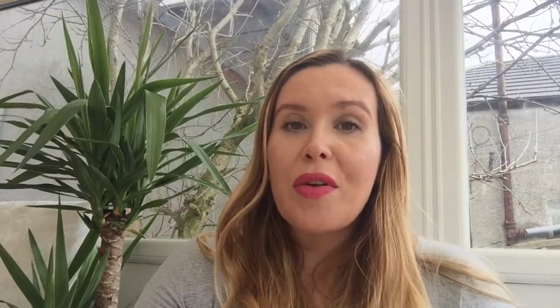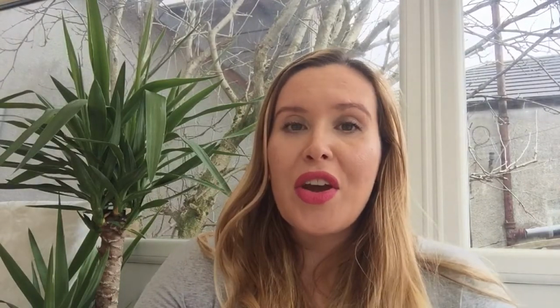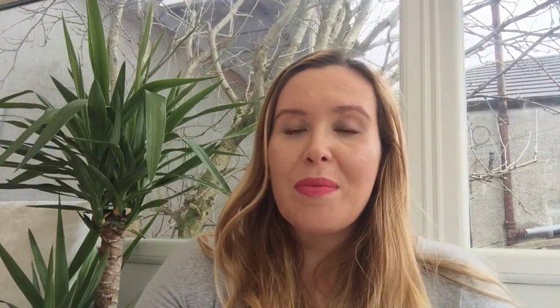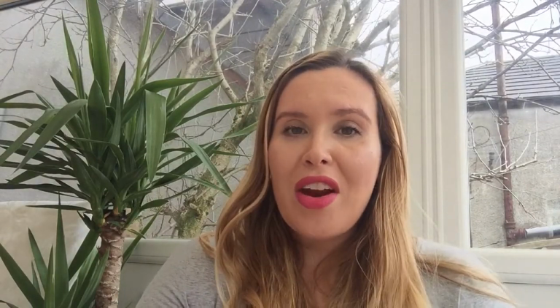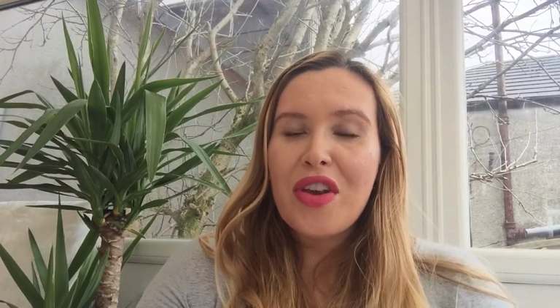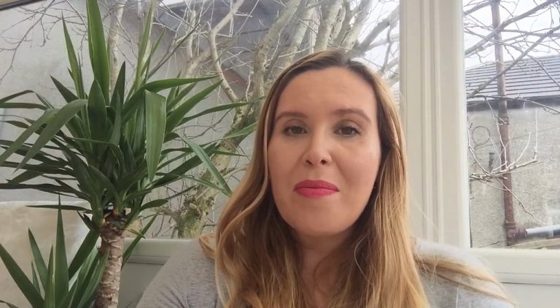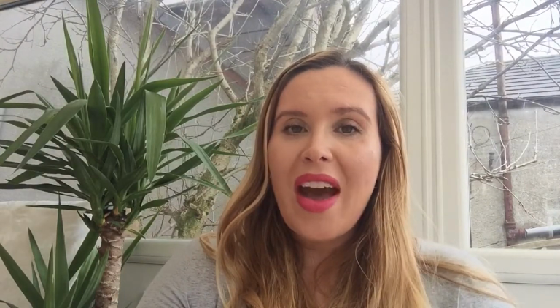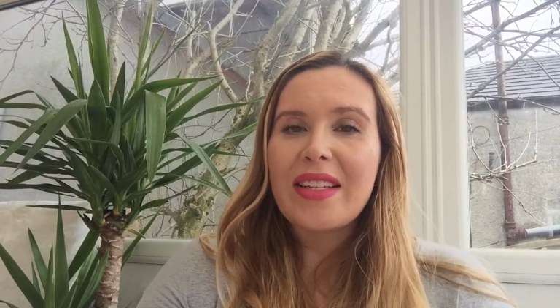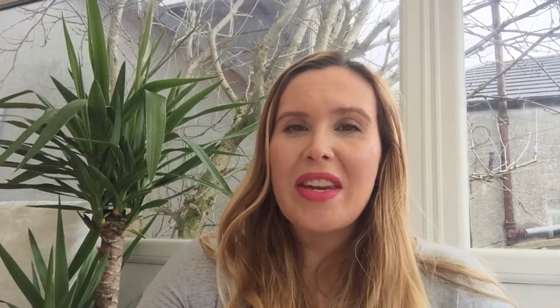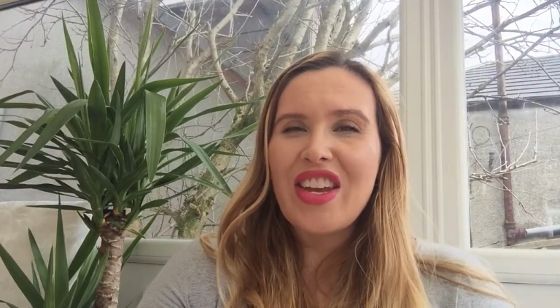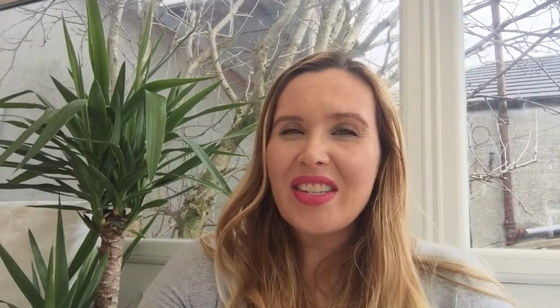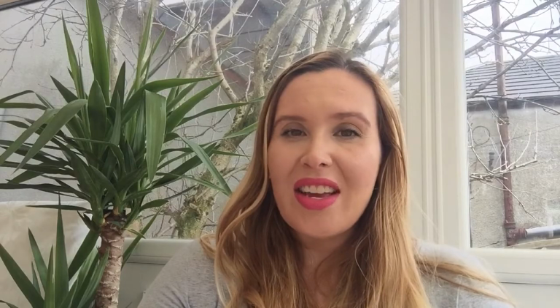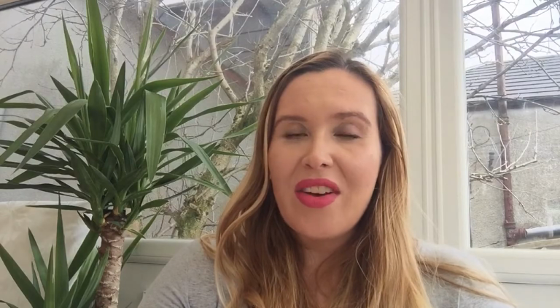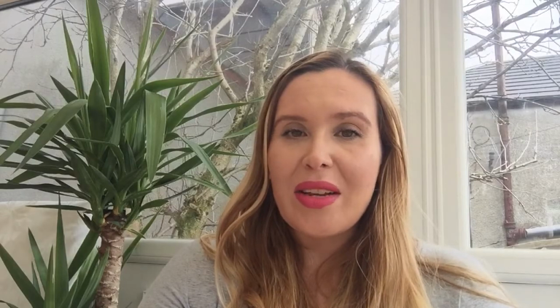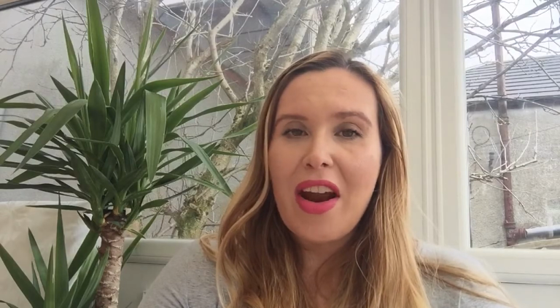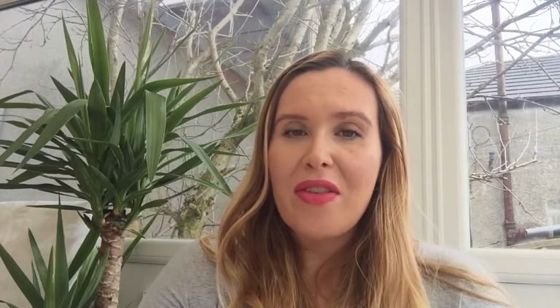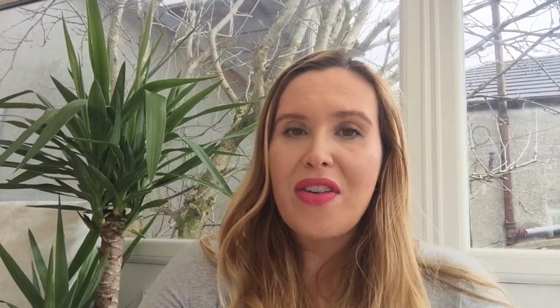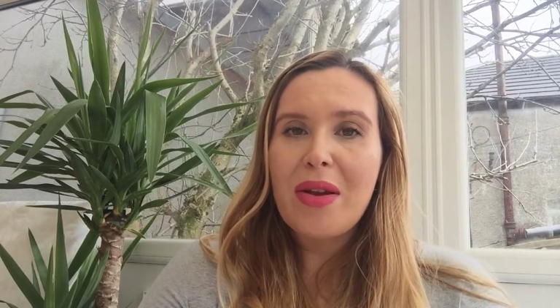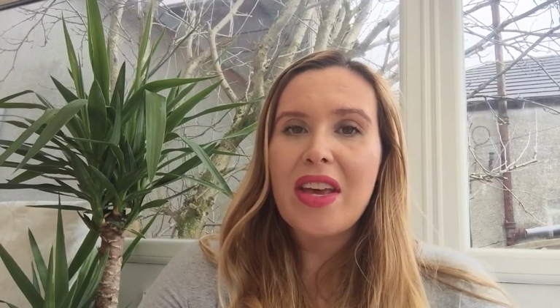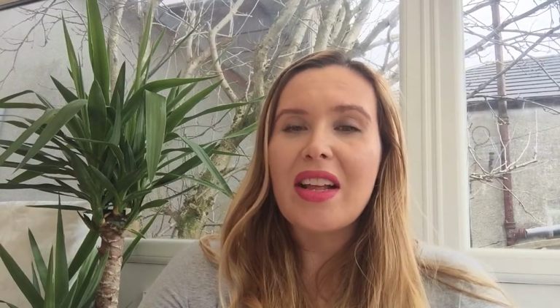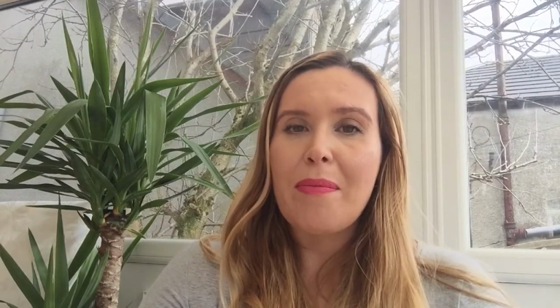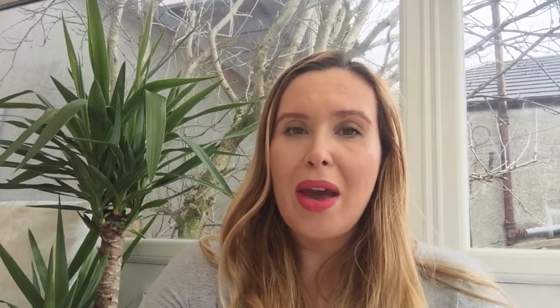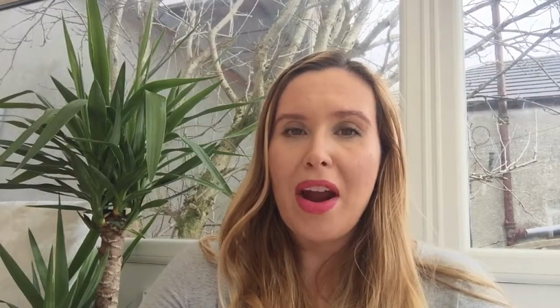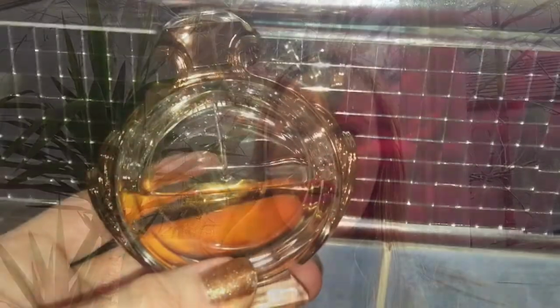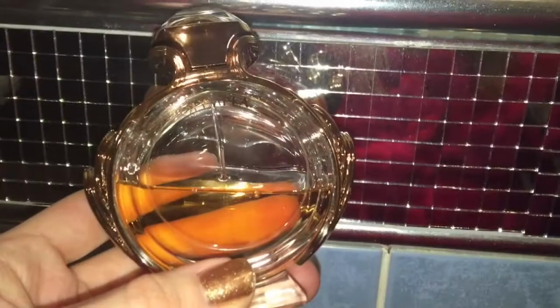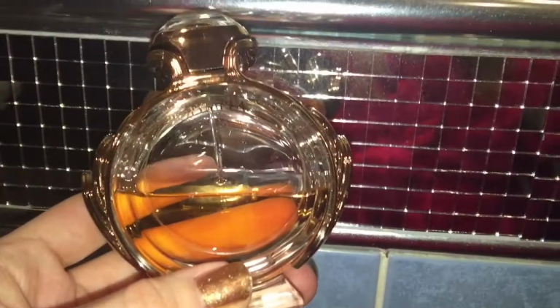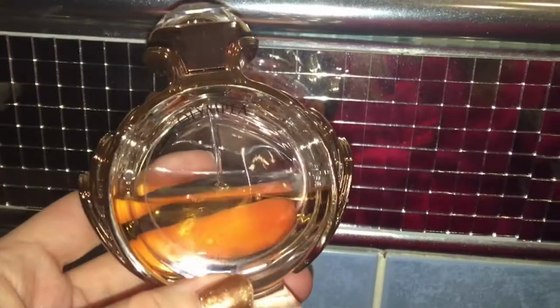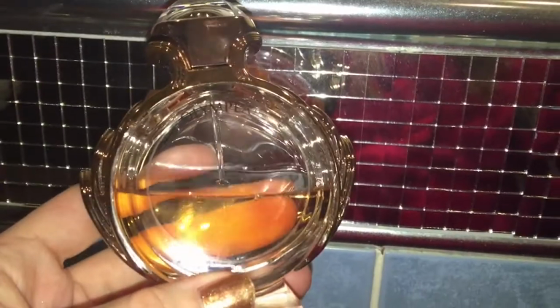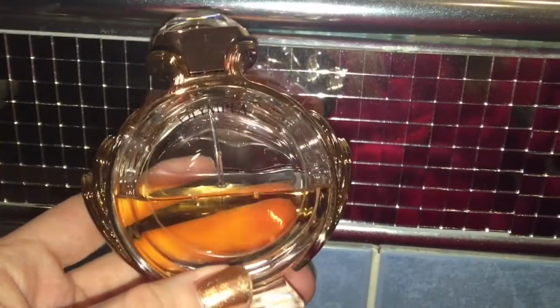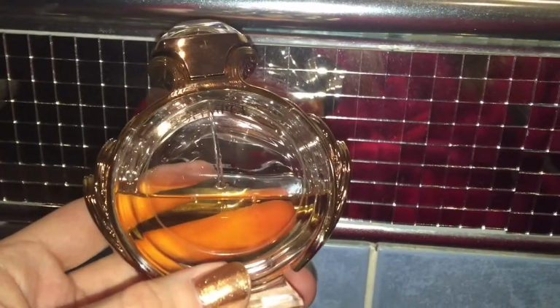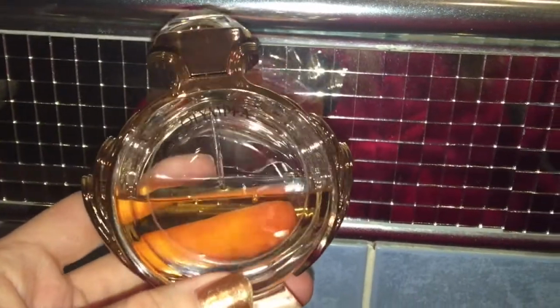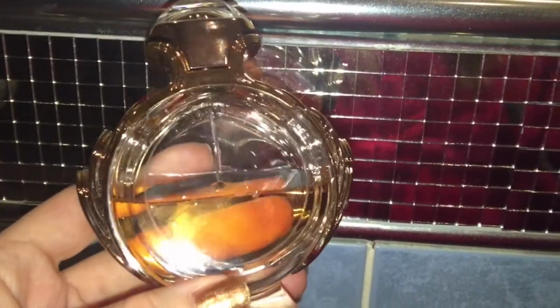Moving on to perfume — it's been ages since I found a perfume favourite, but this Olympia perfume is absolutely beautiful.